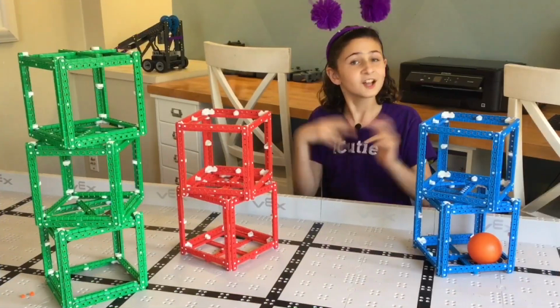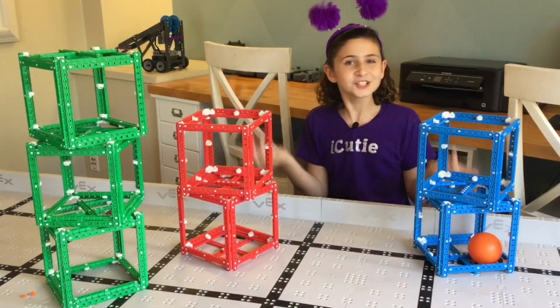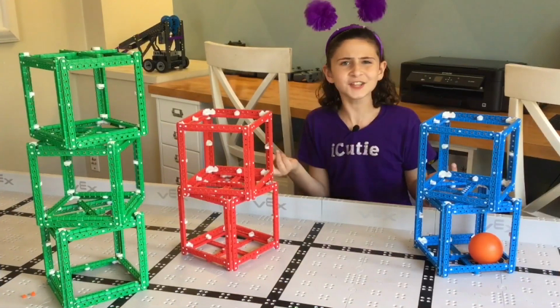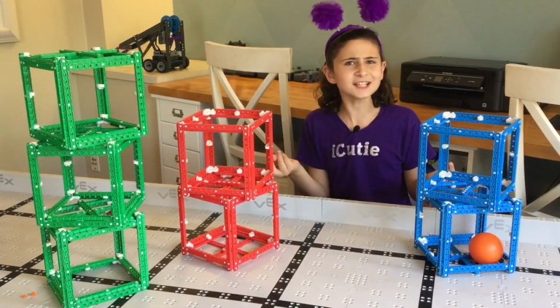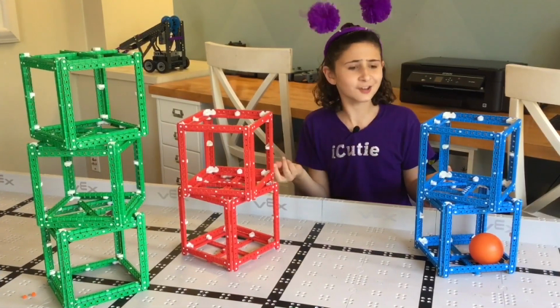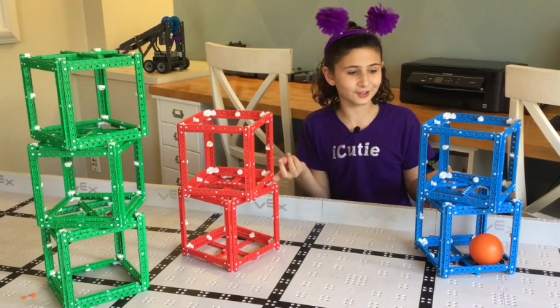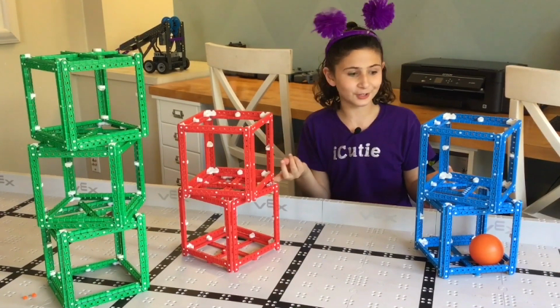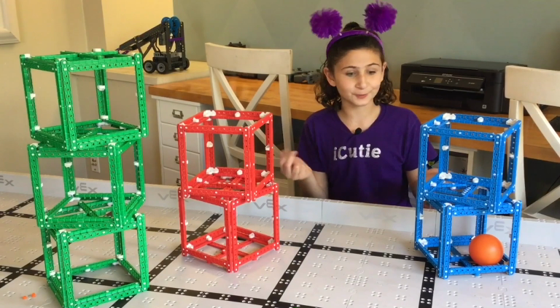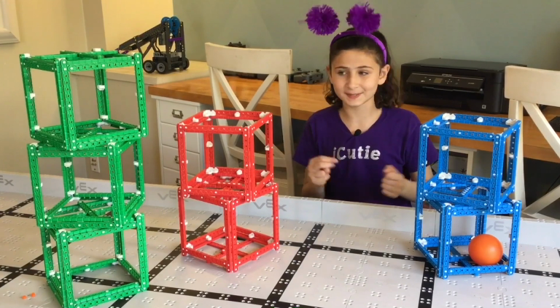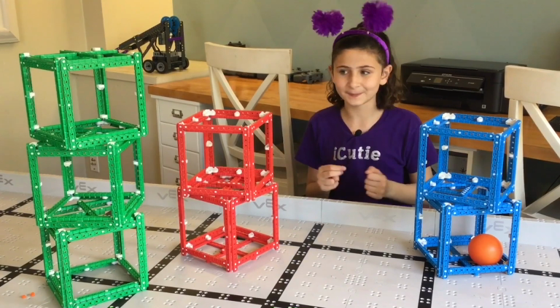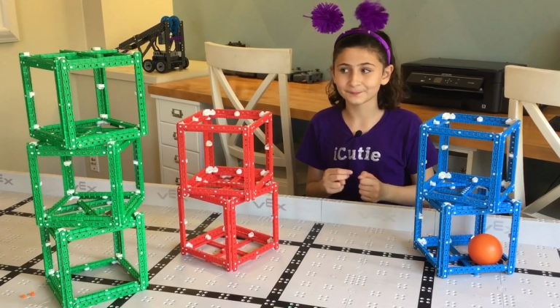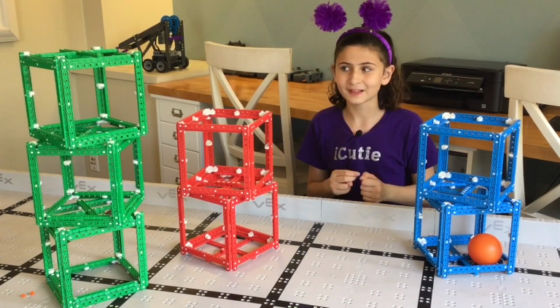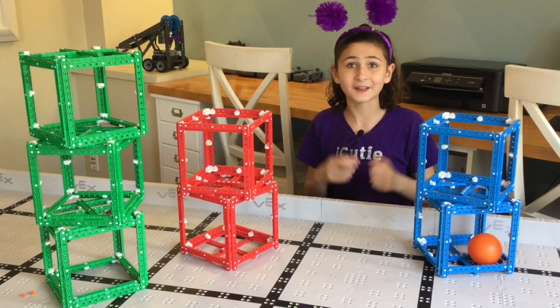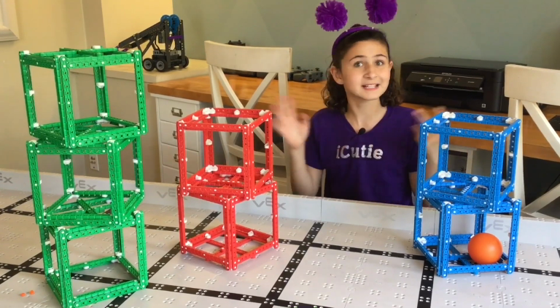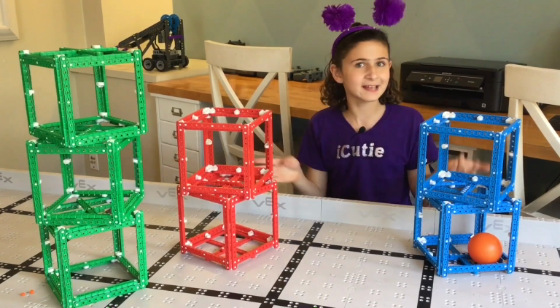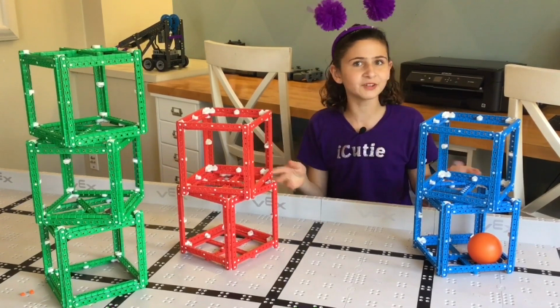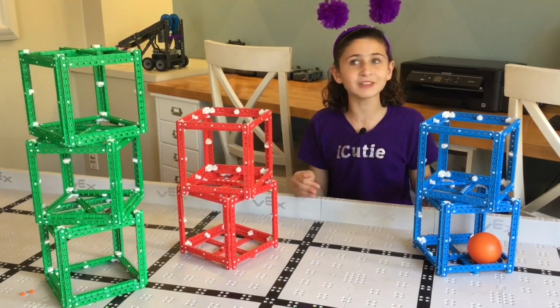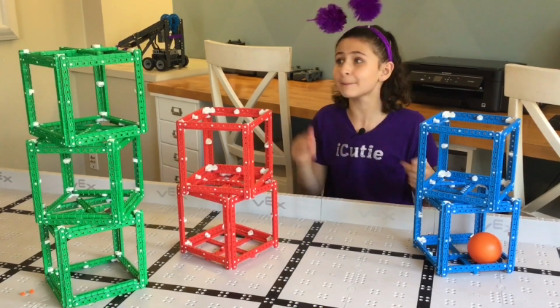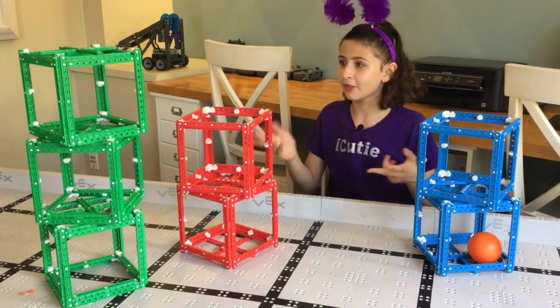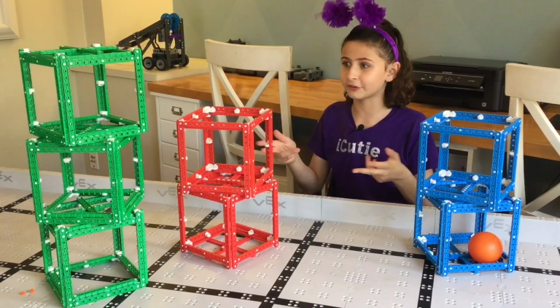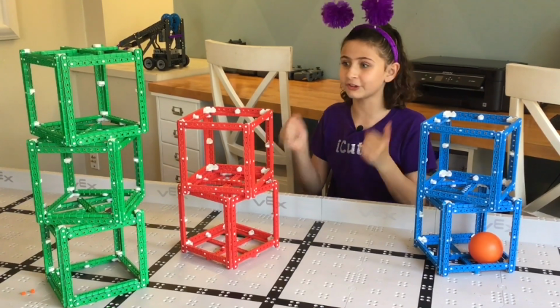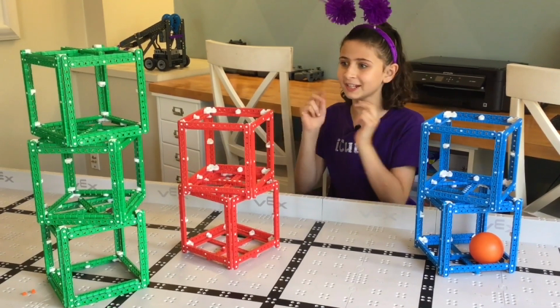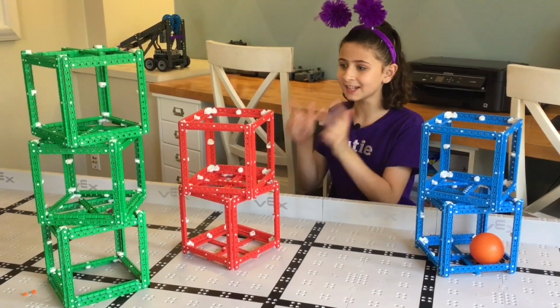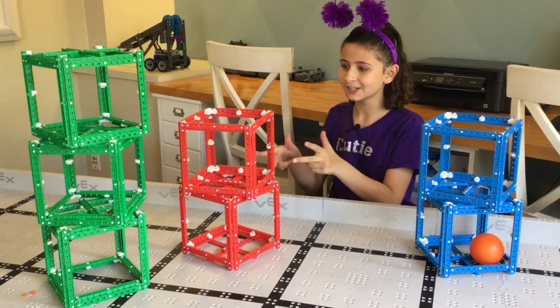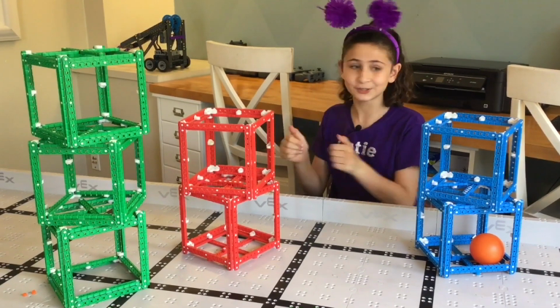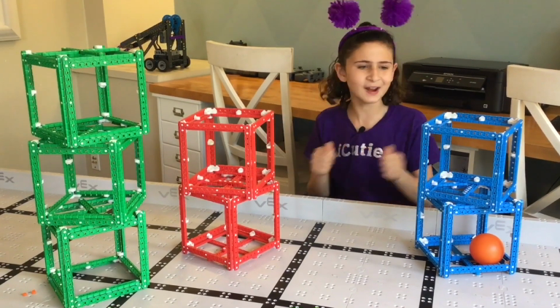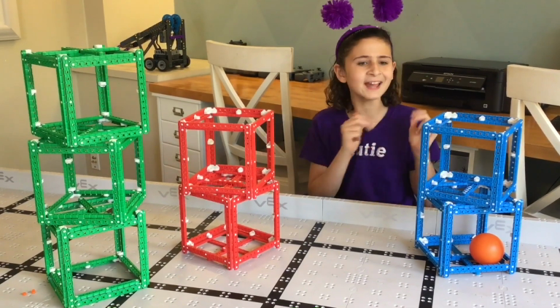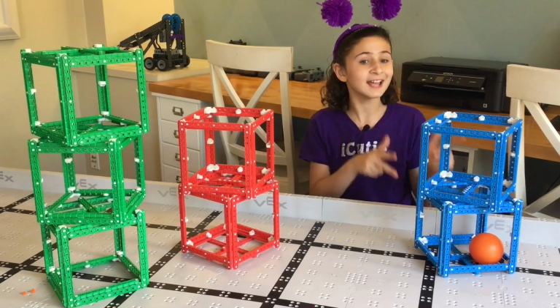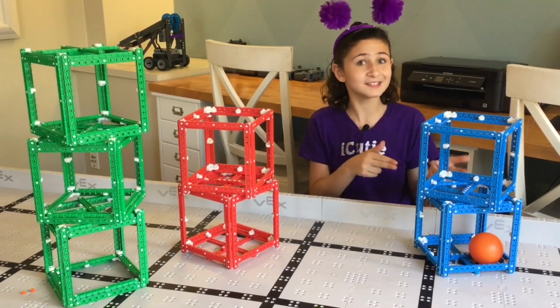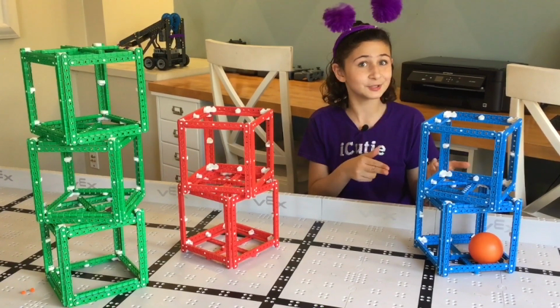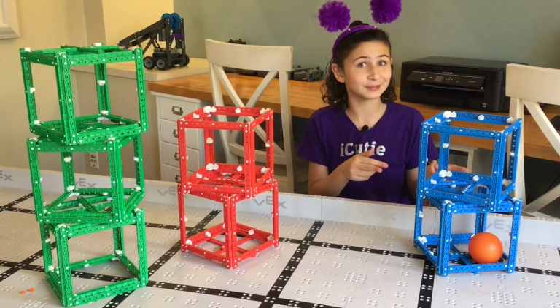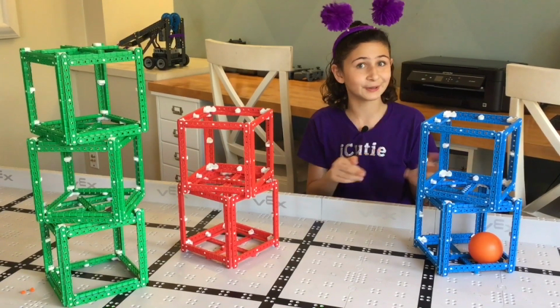So these are your cubes — there are seven of them: three green, two red, and two blue.